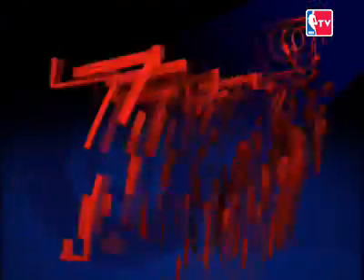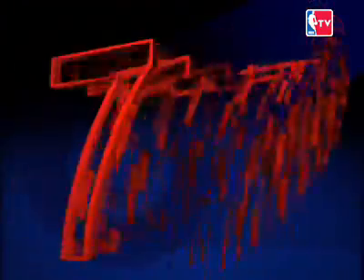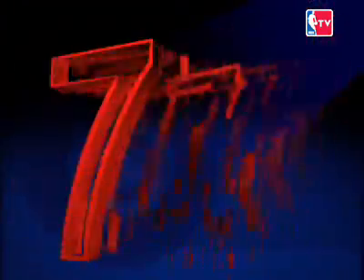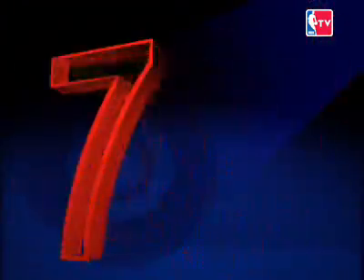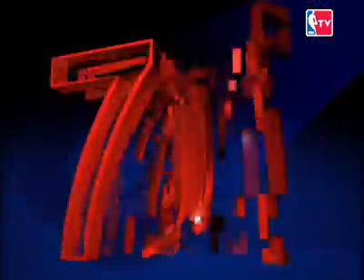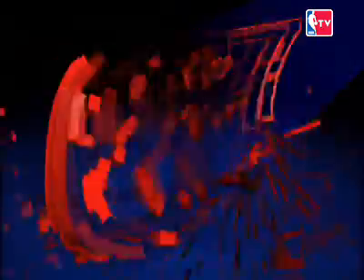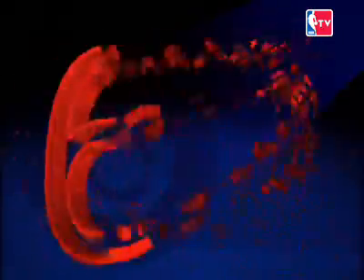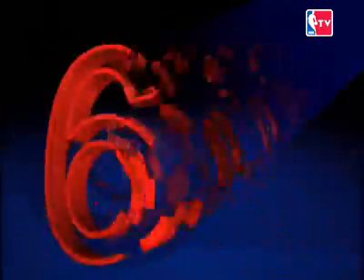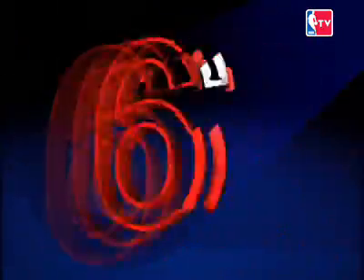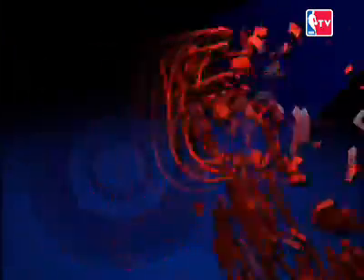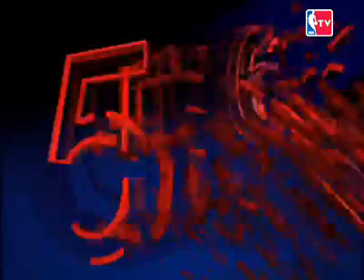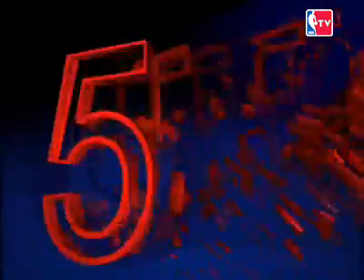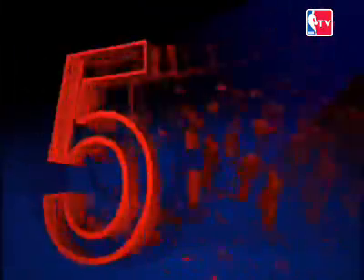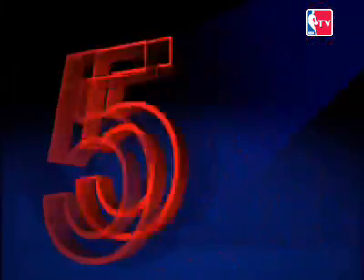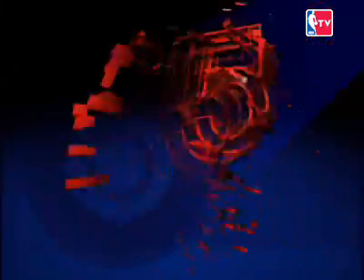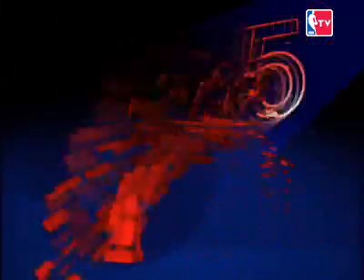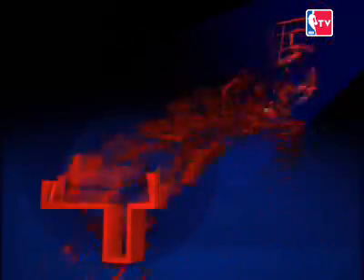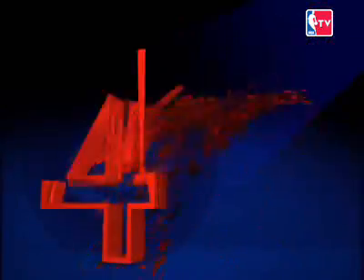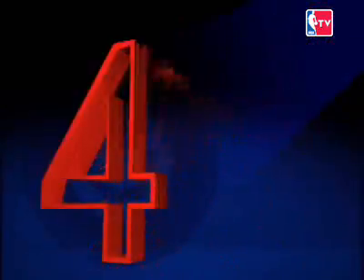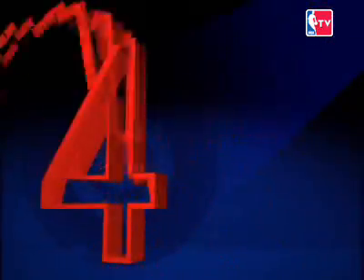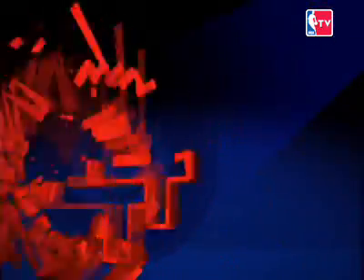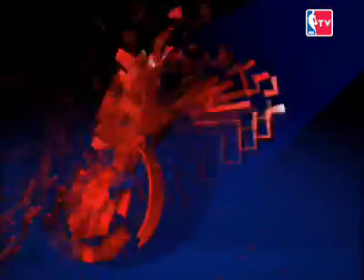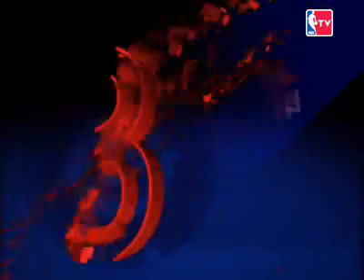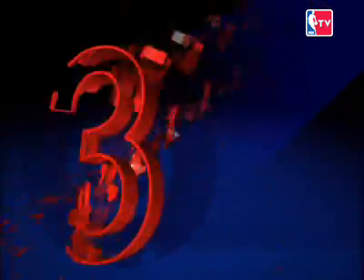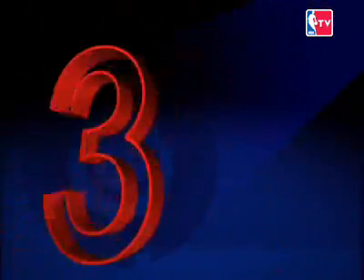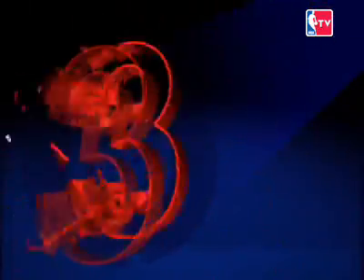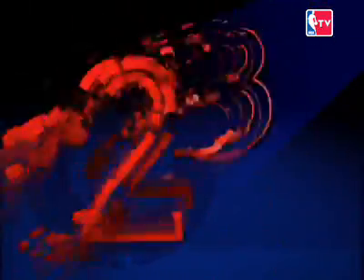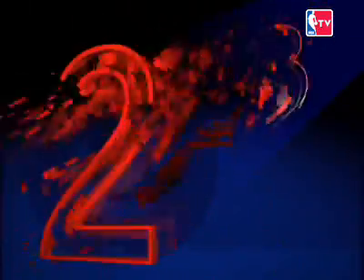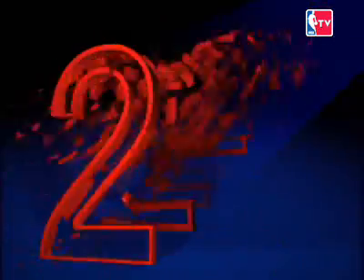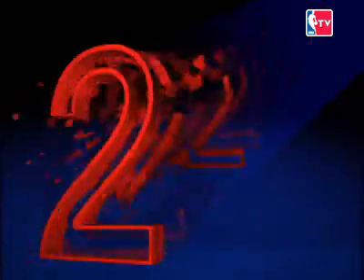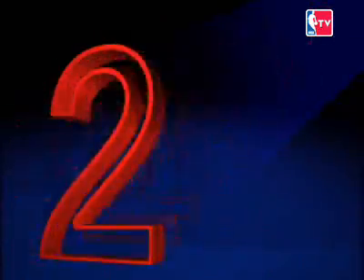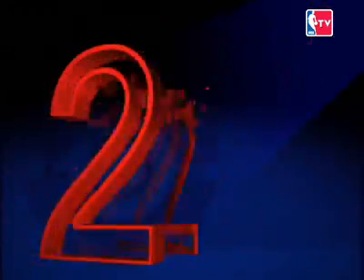Now it's time for the Top 10 Plays of the Week in our NBA TV Countdown.